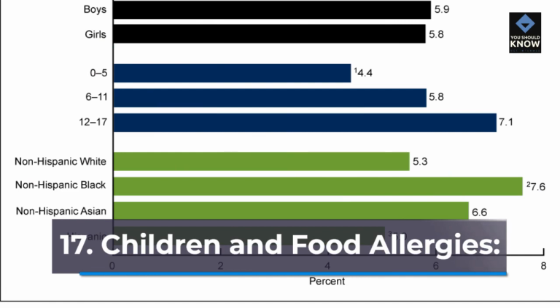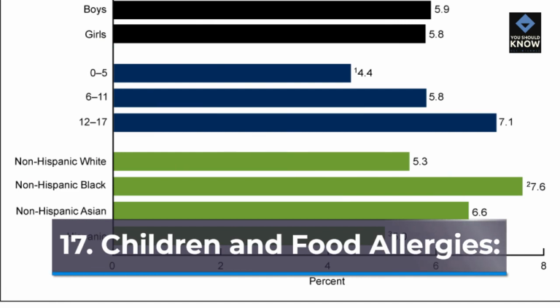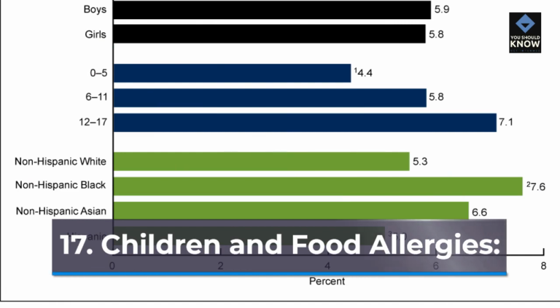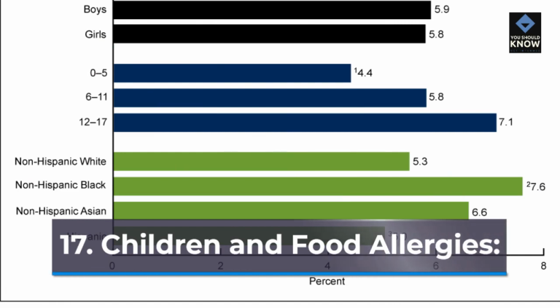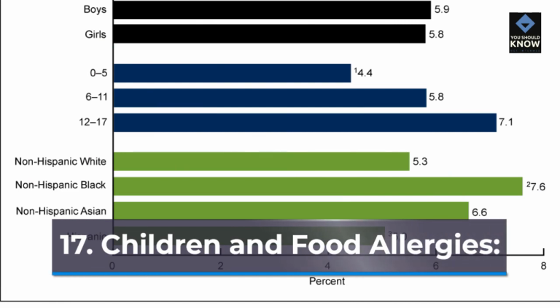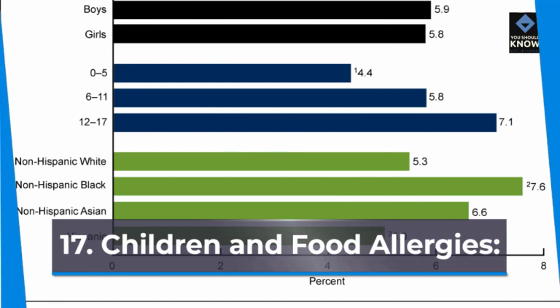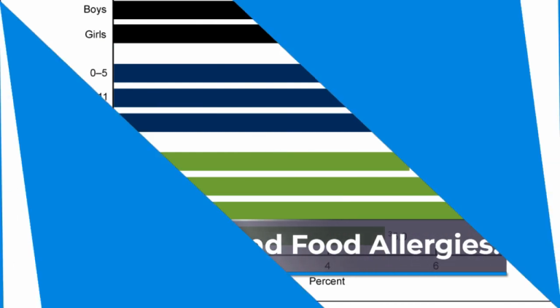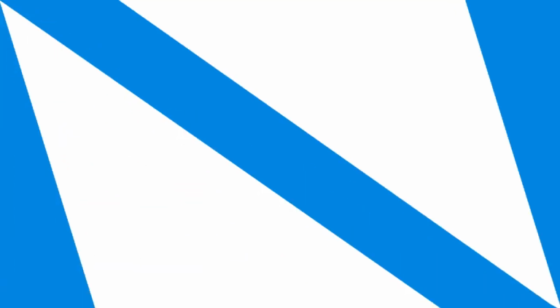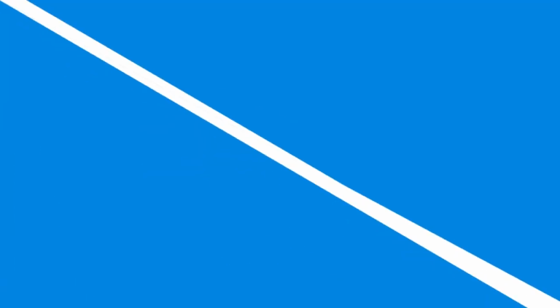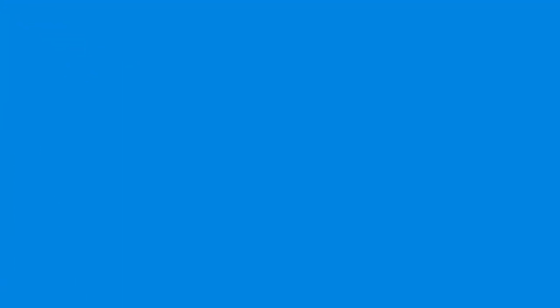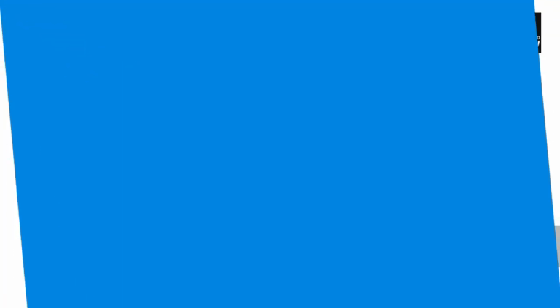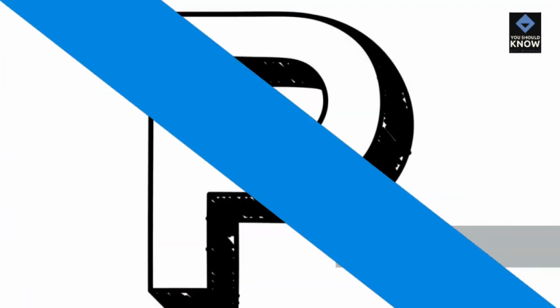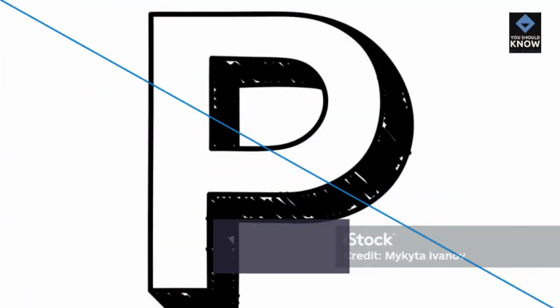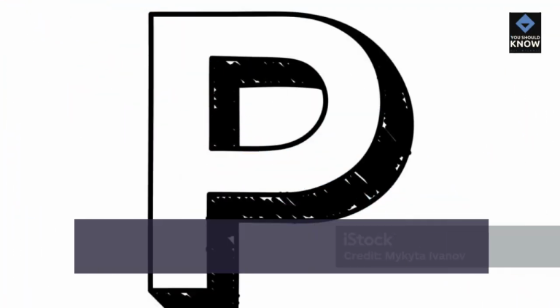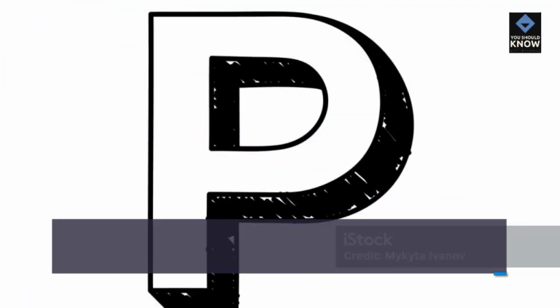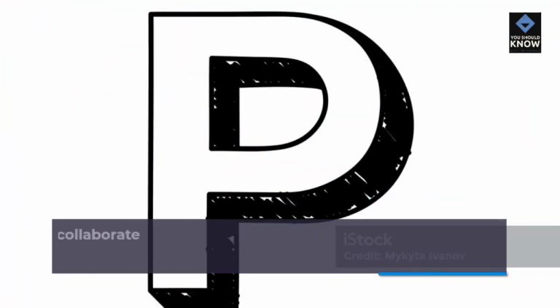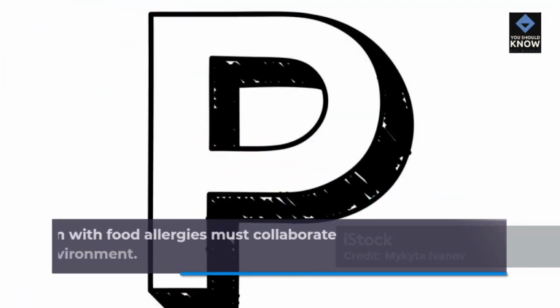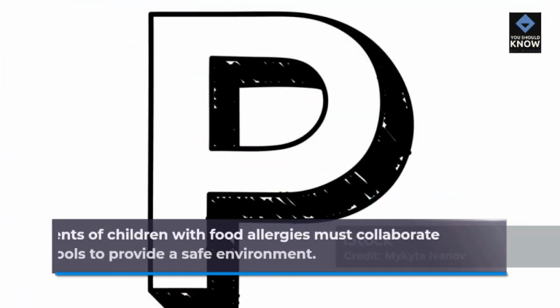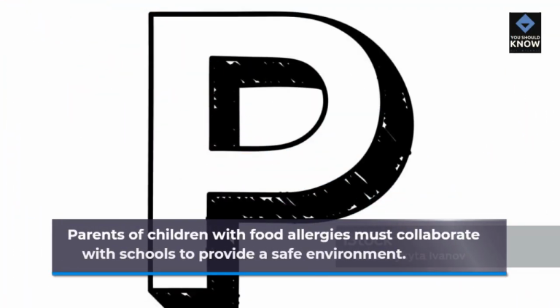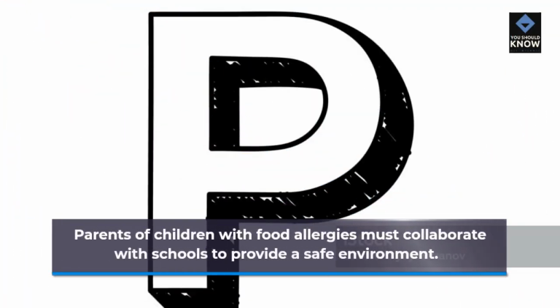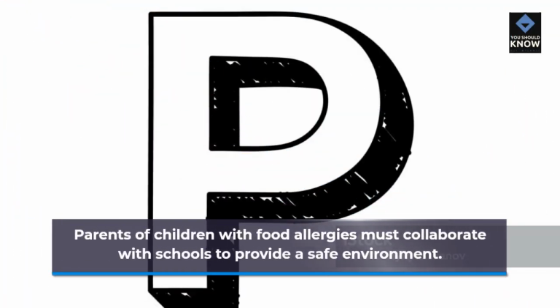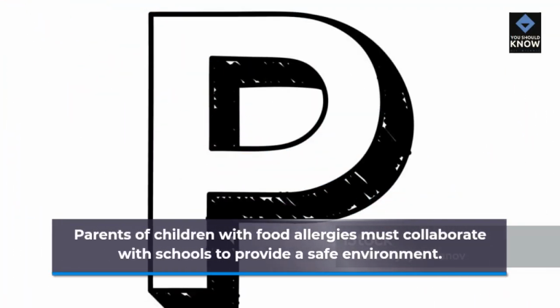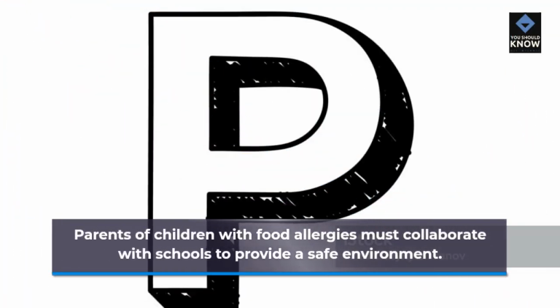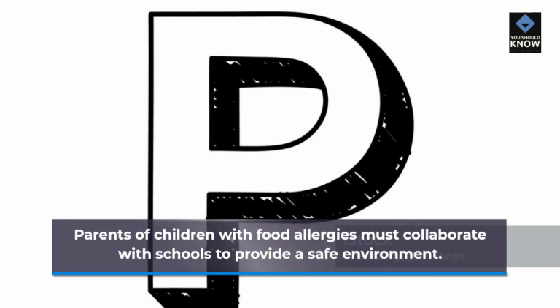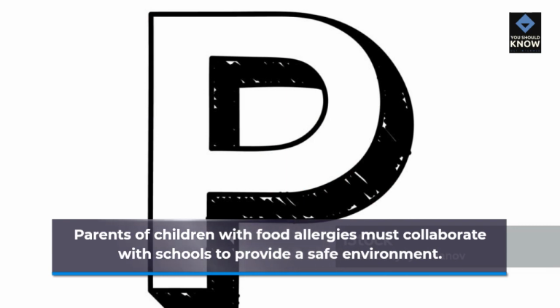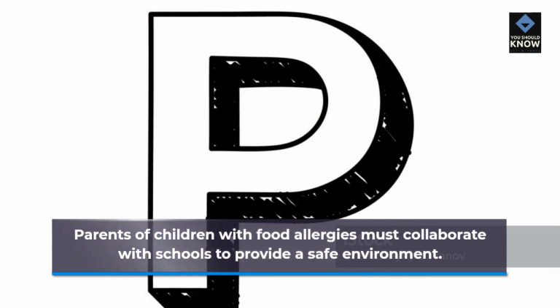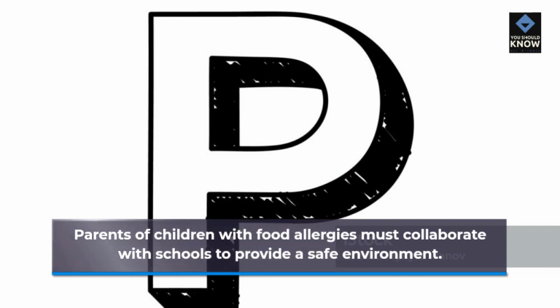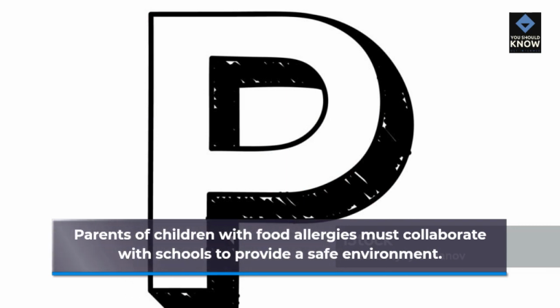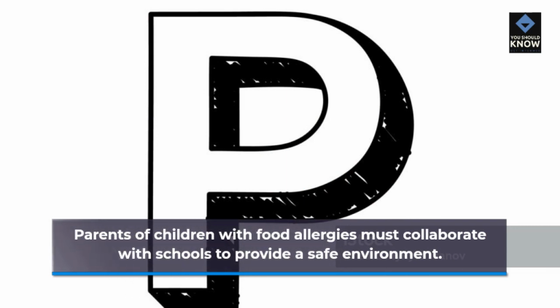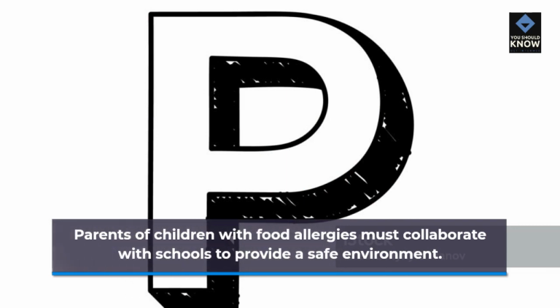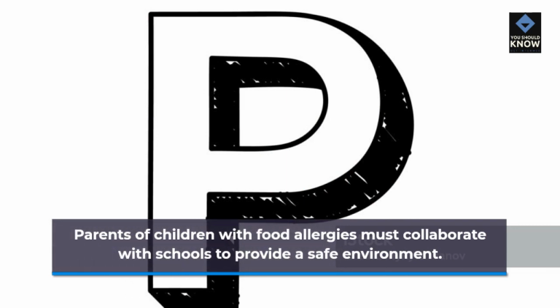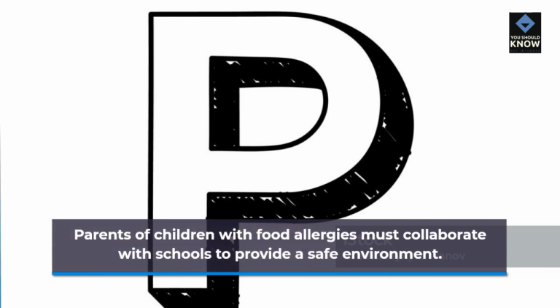Children and Food Allergies: Parents of children with food allergies must collaborate with schools to provide a safe environment.